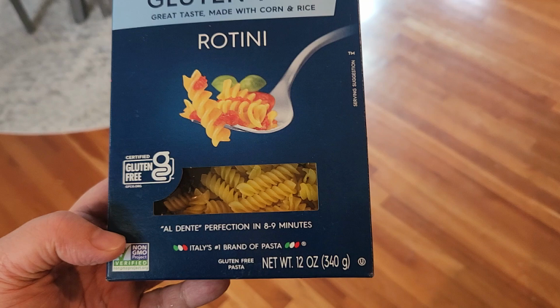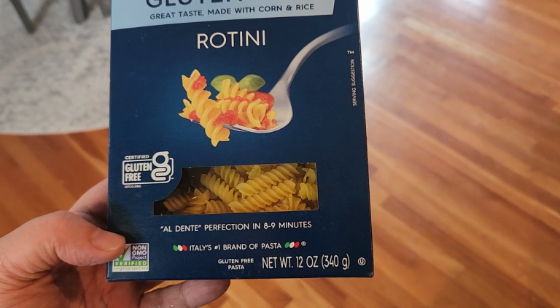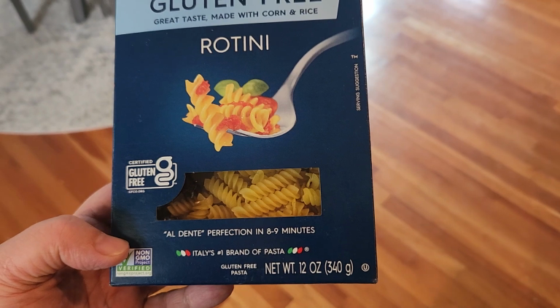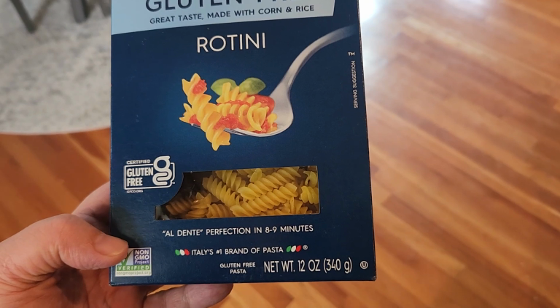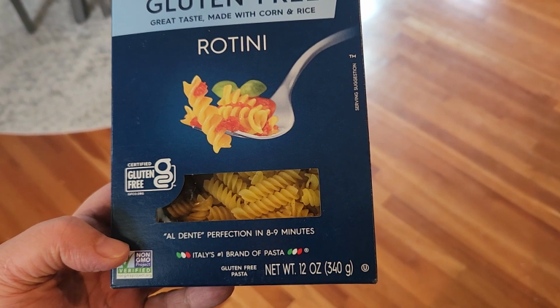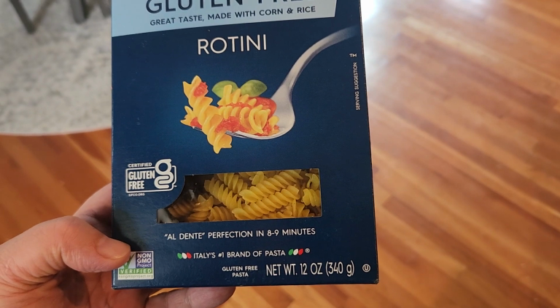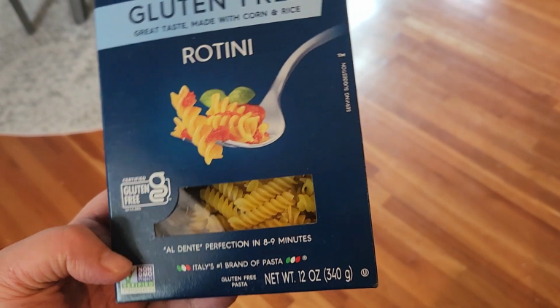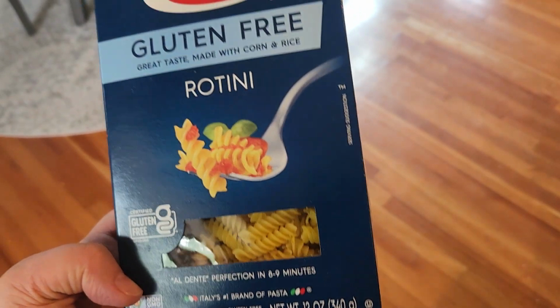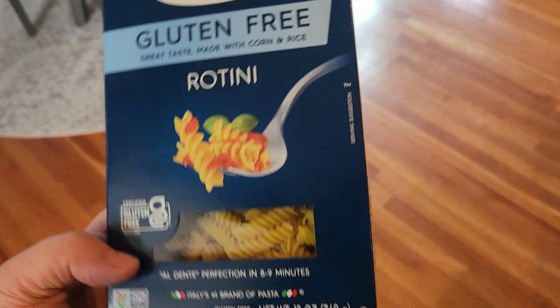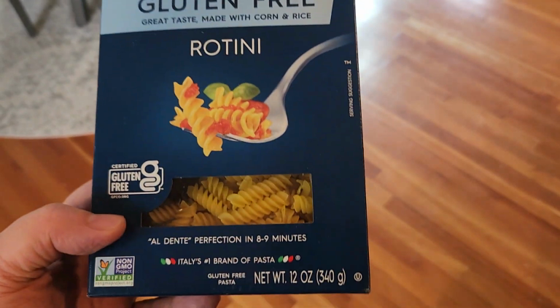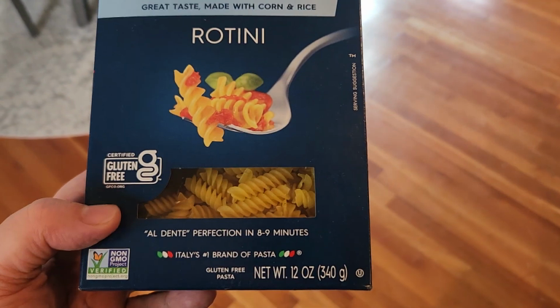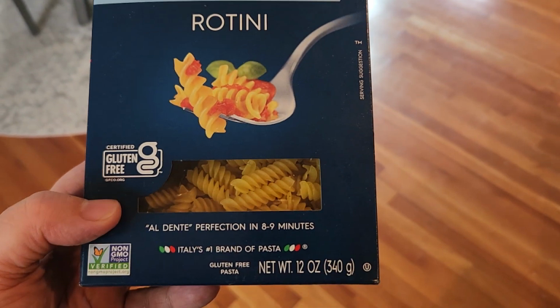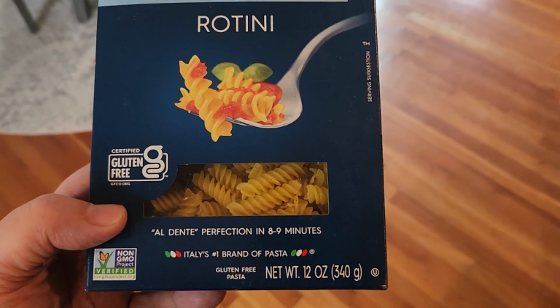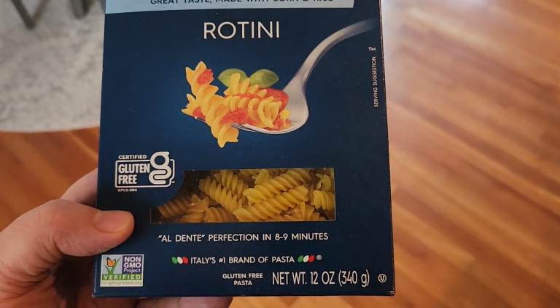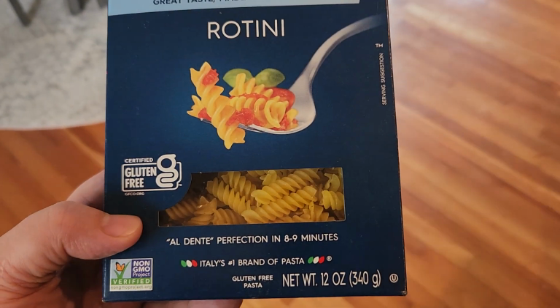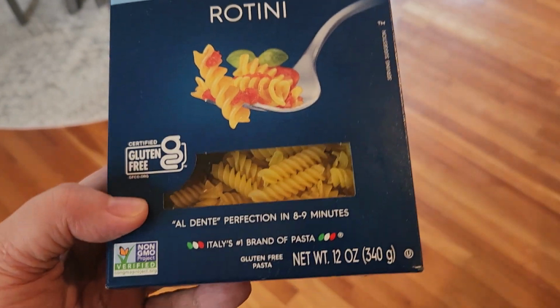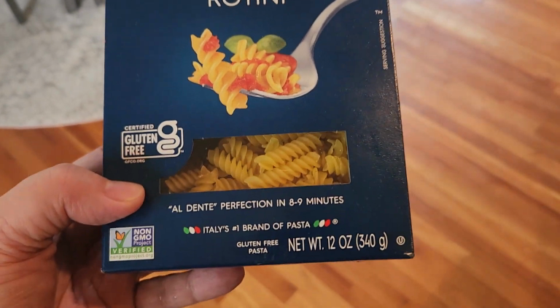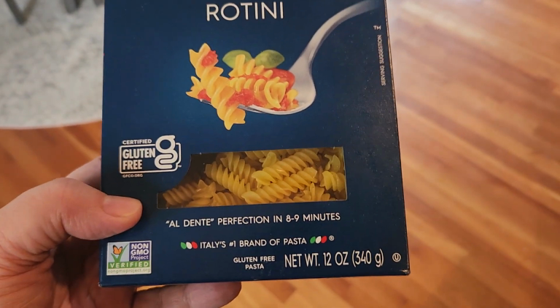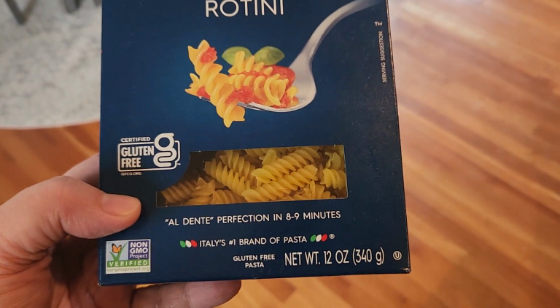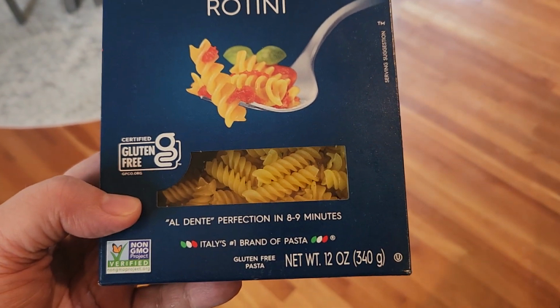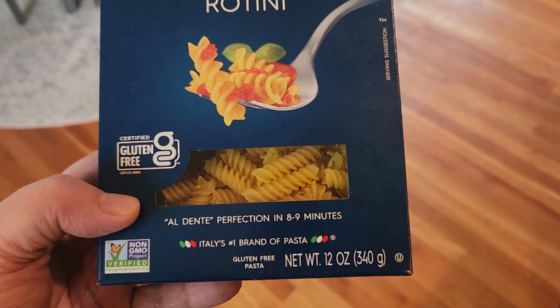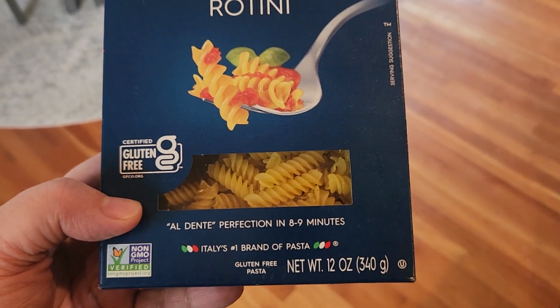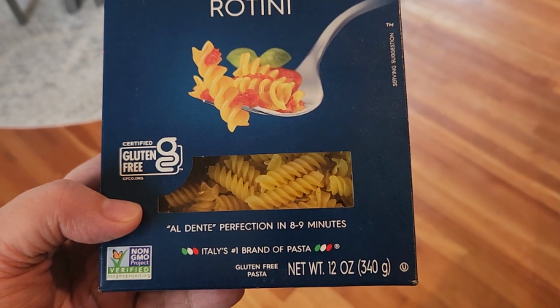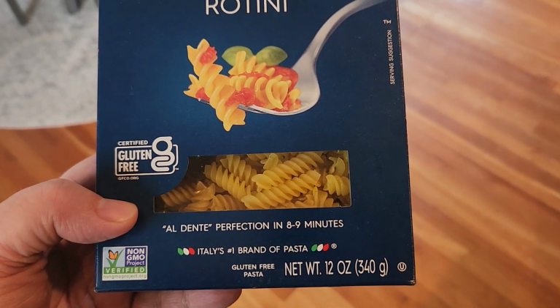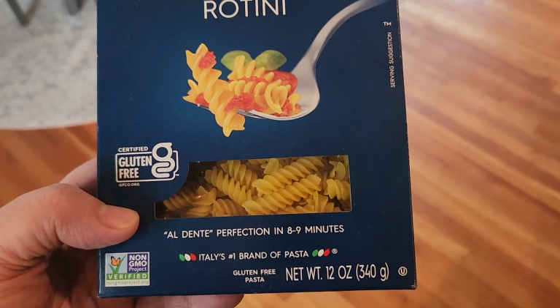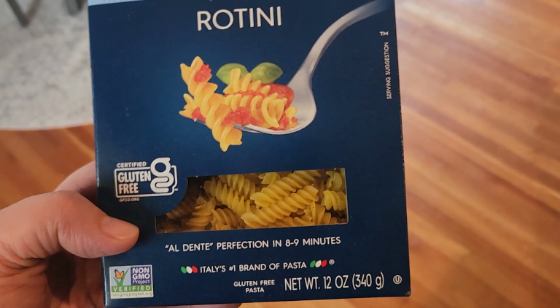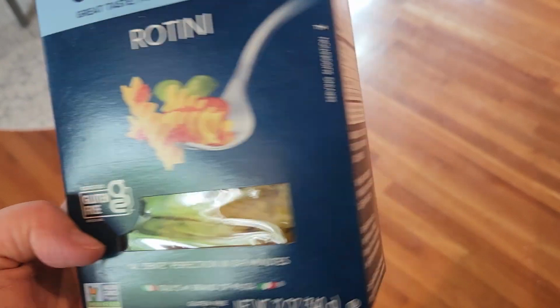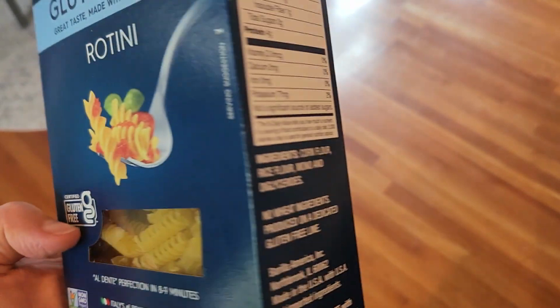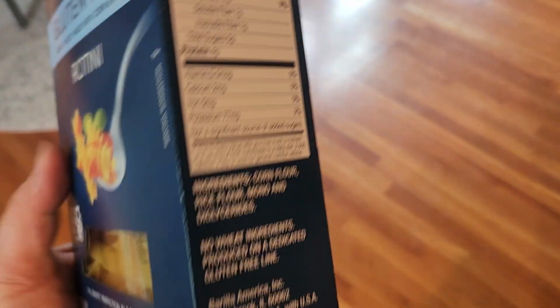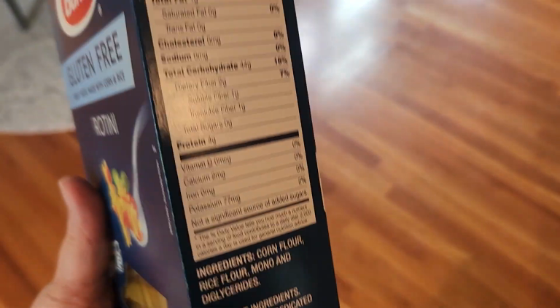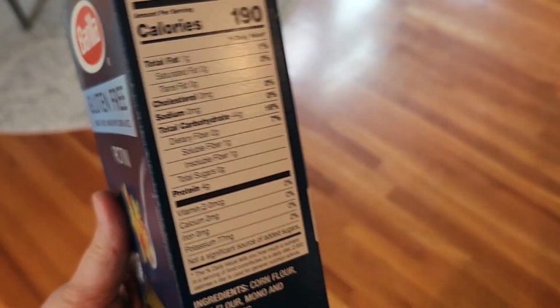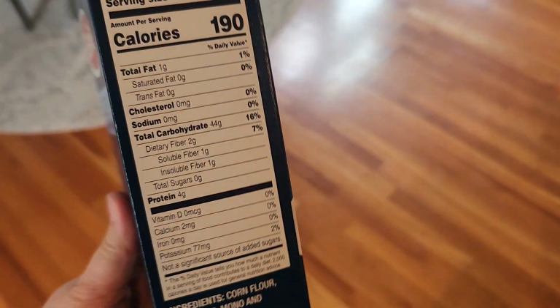And again, as I said, this is gluten-free pasta. So in order to cook it, you just need to boil some water and then cook it for 8 to 9 minutes.